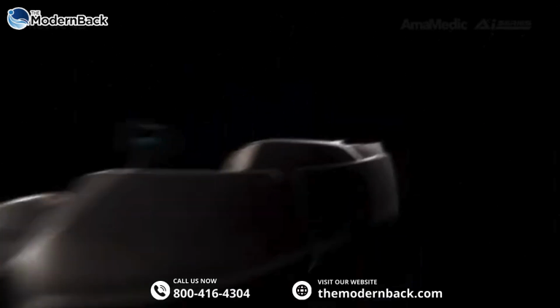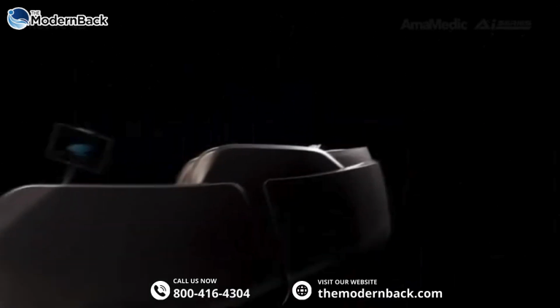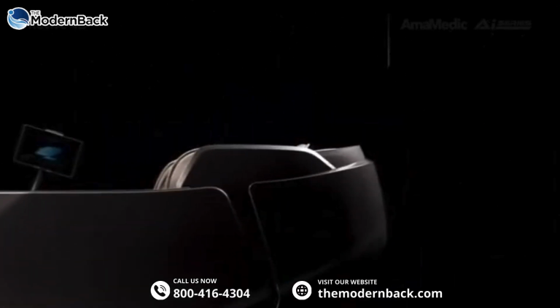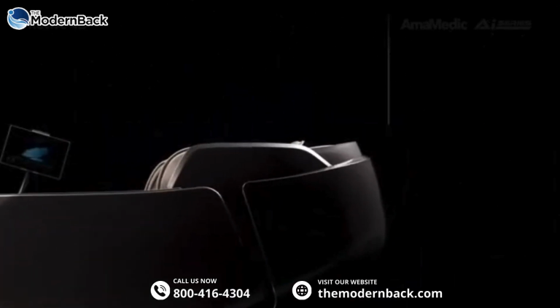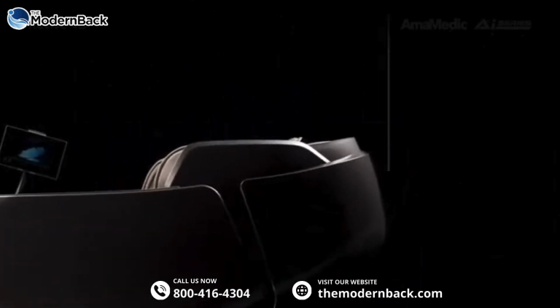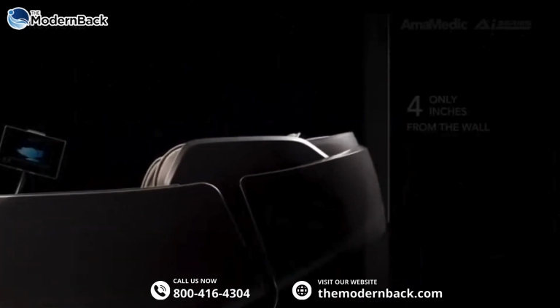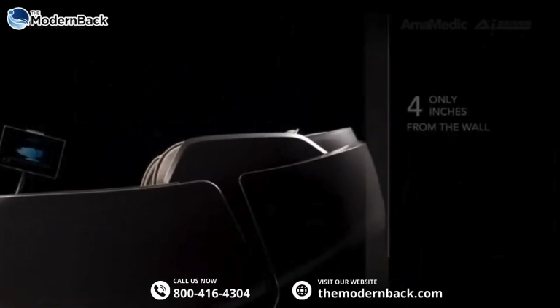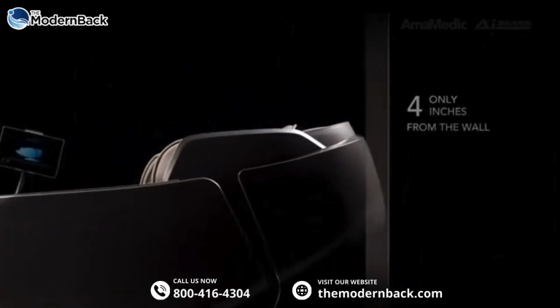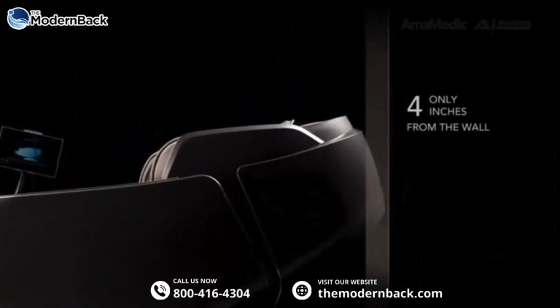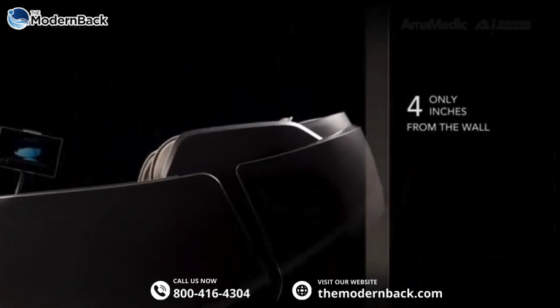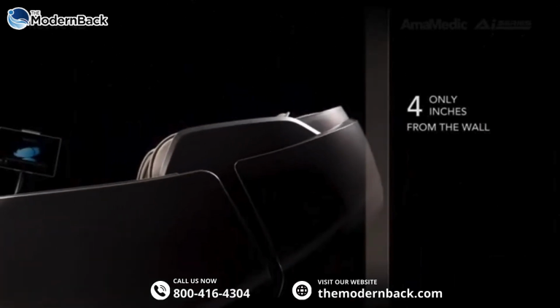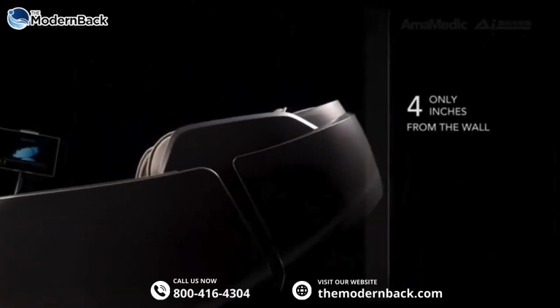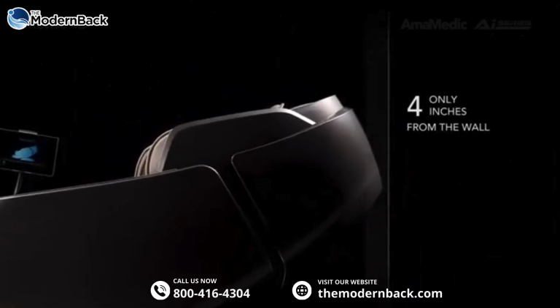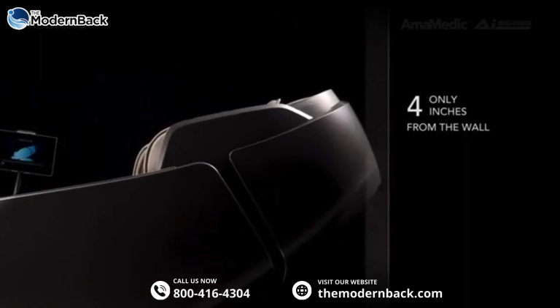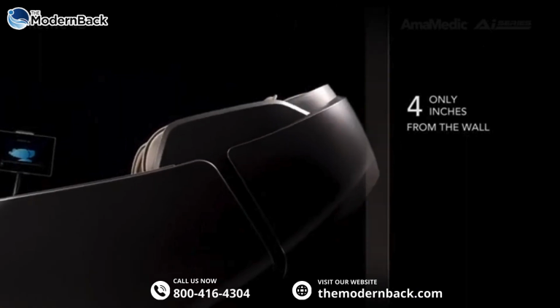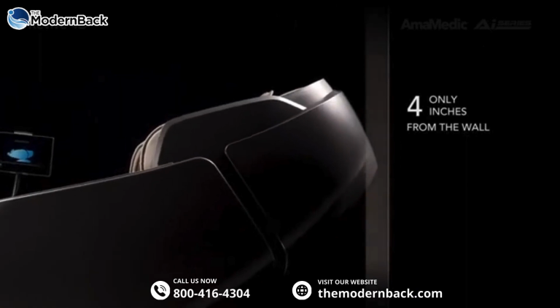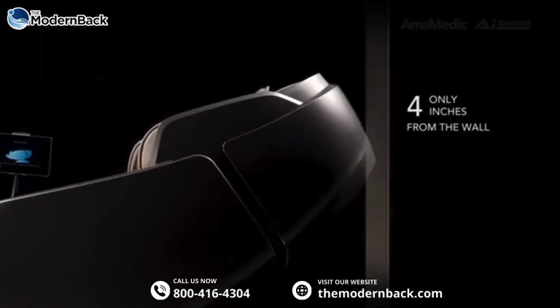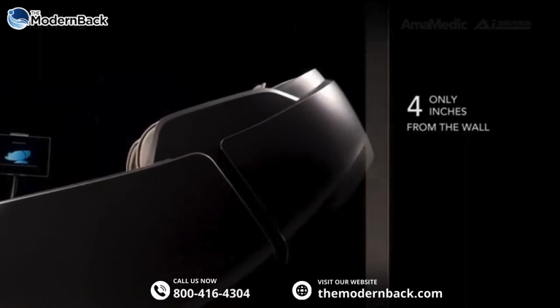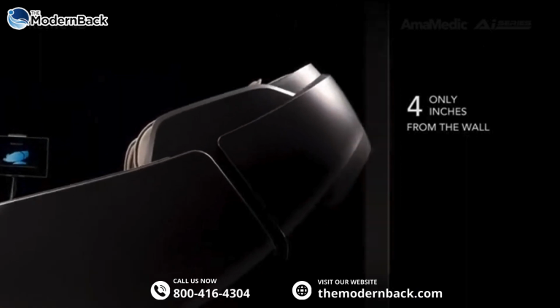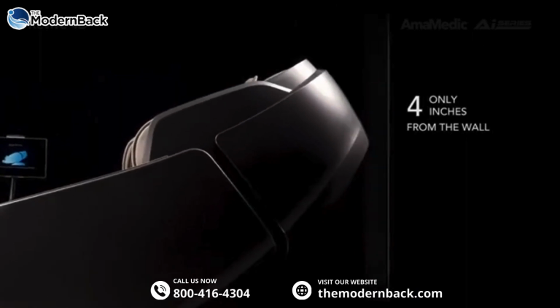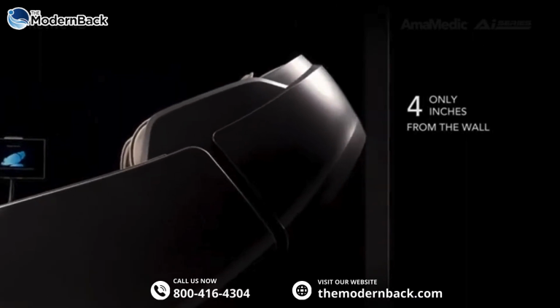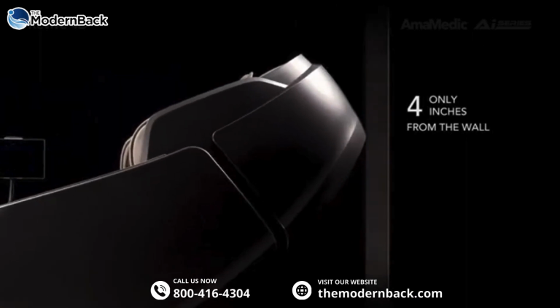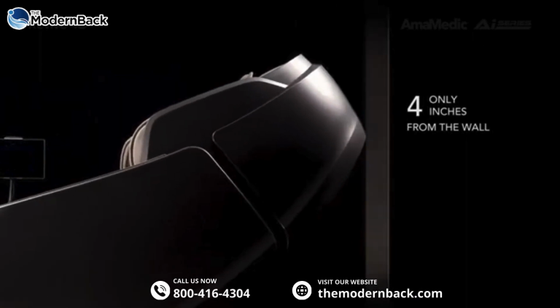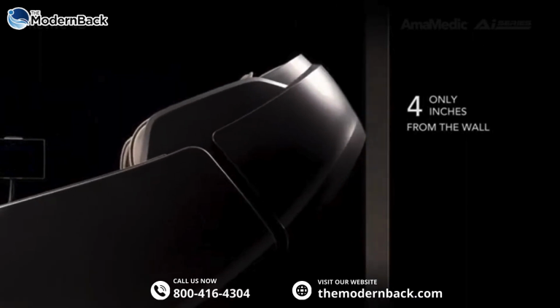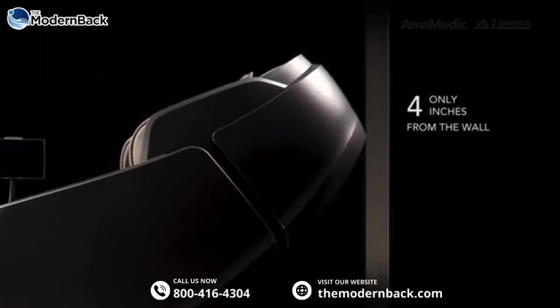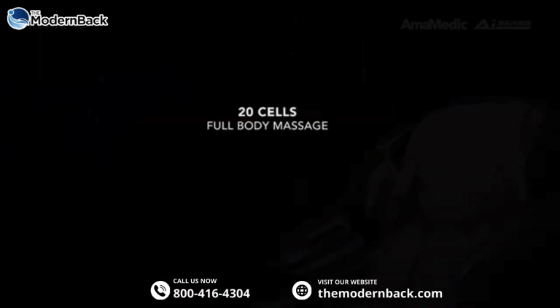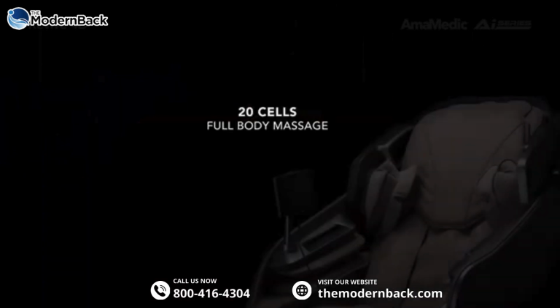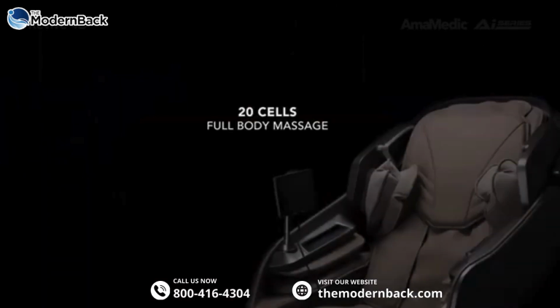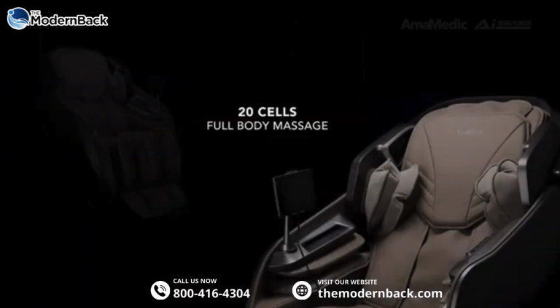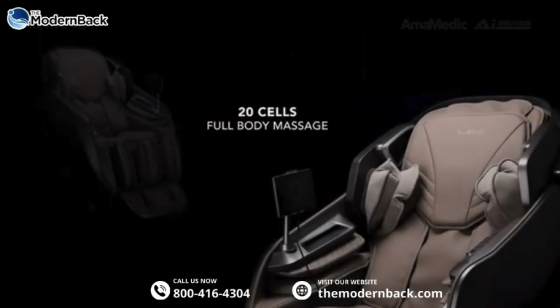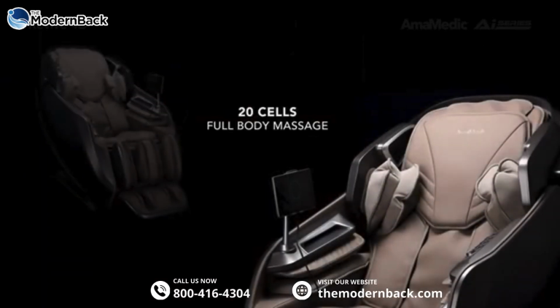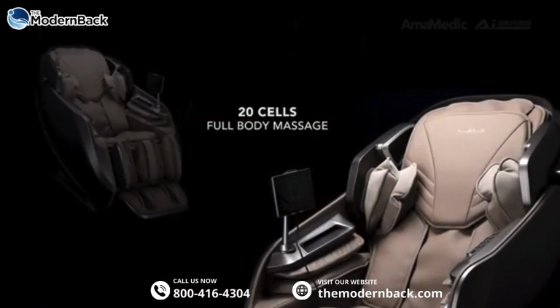Space saving — place the chair only a few inches from the wall. Full body air massage.